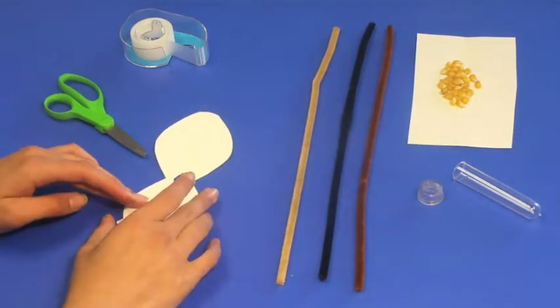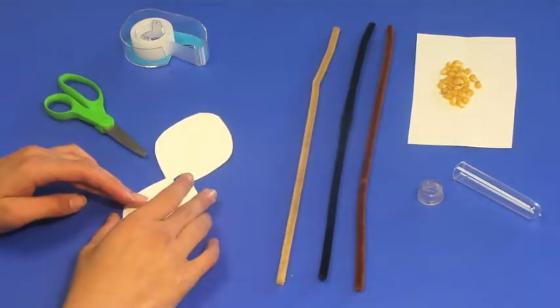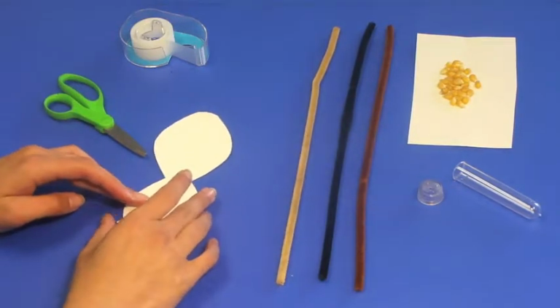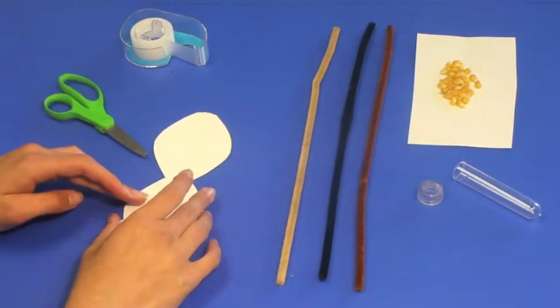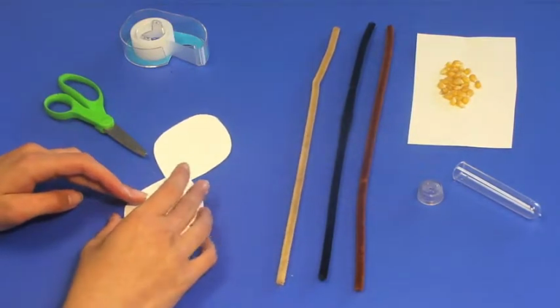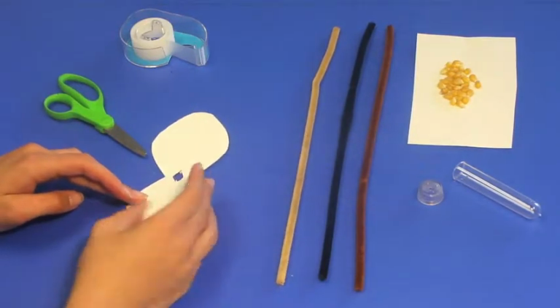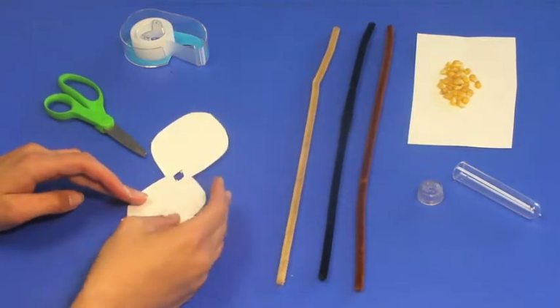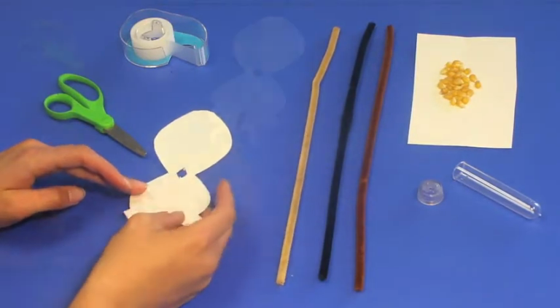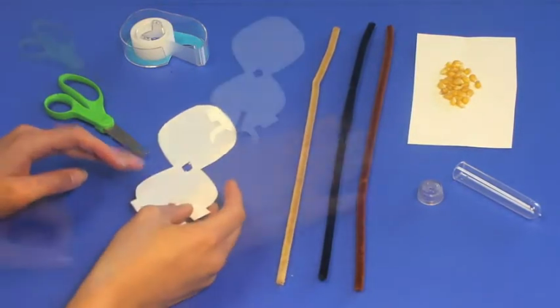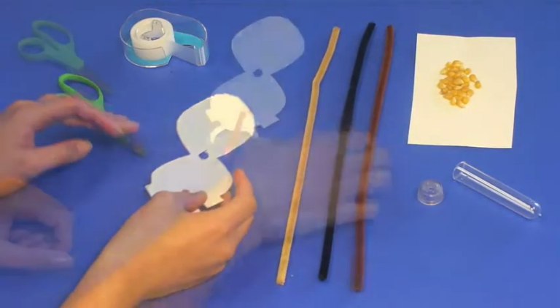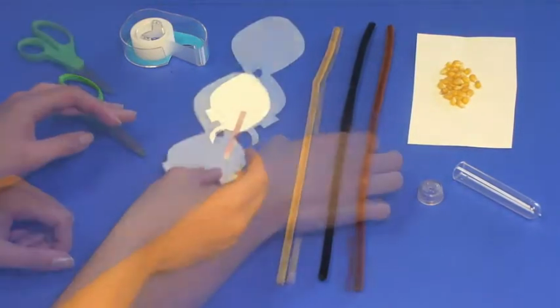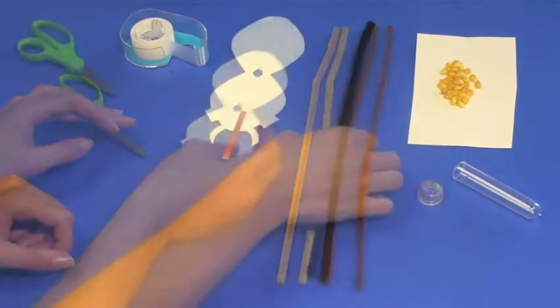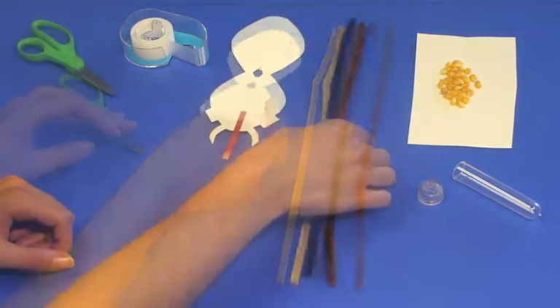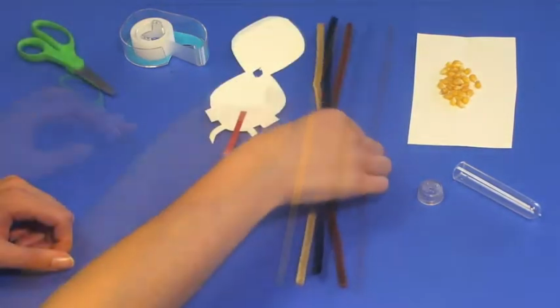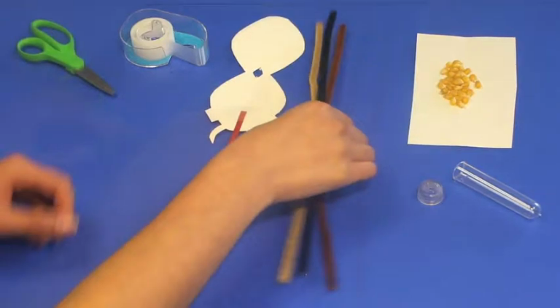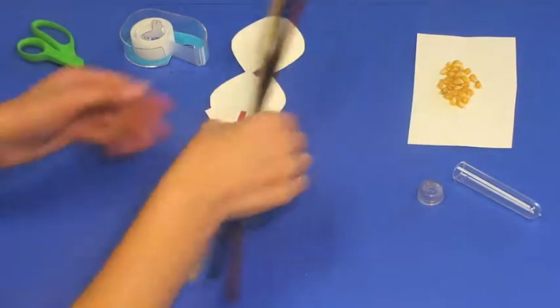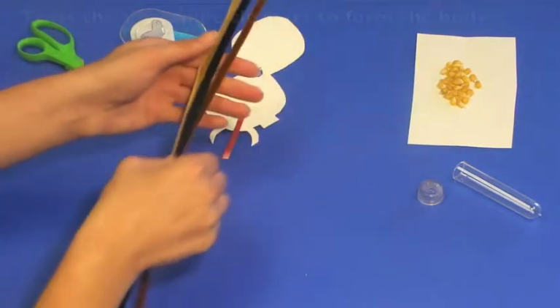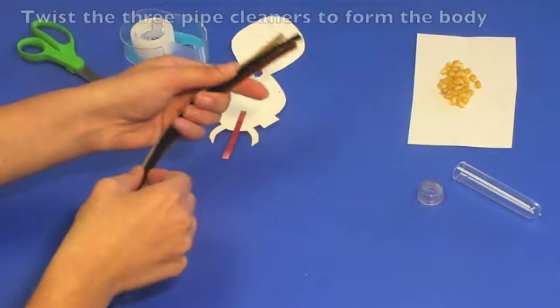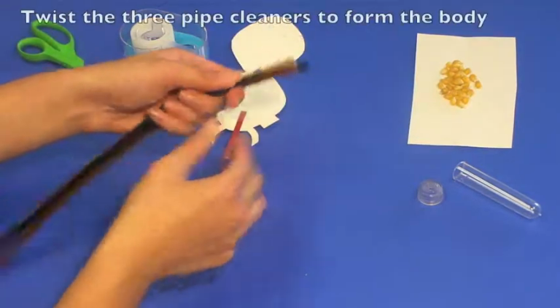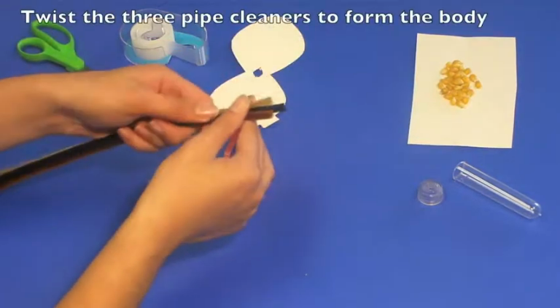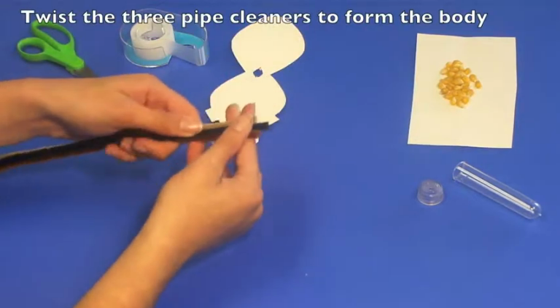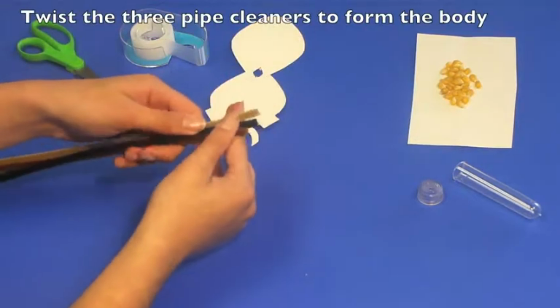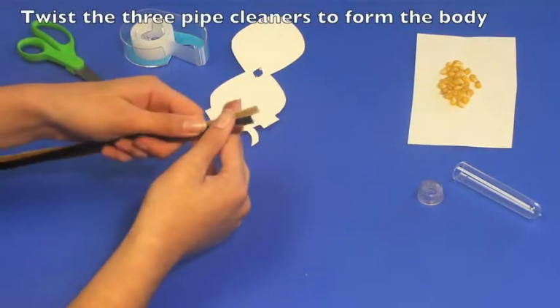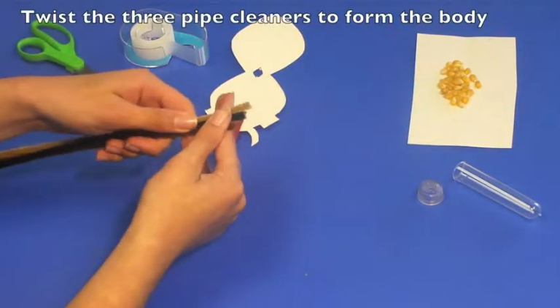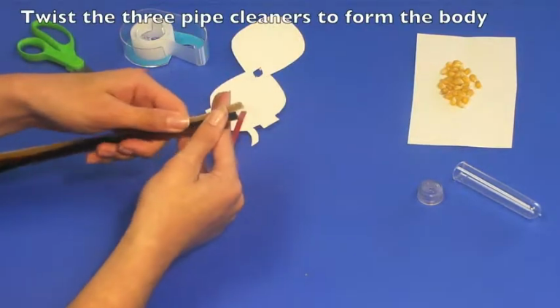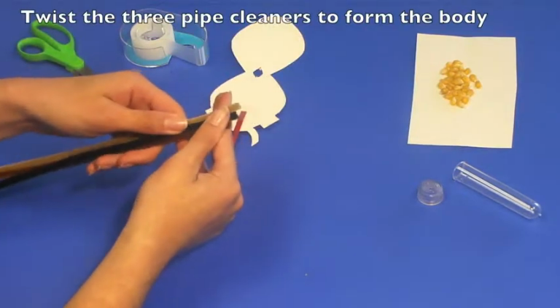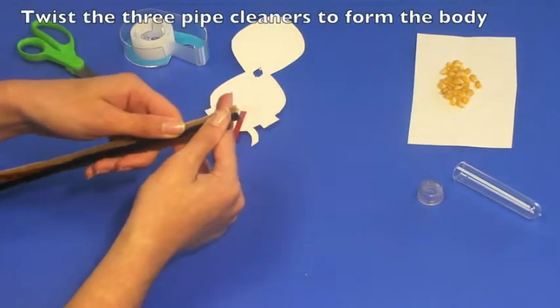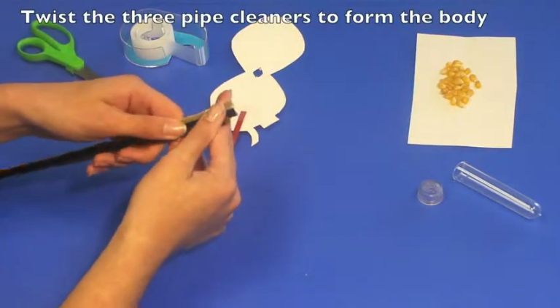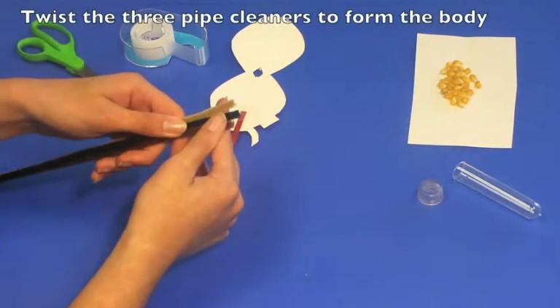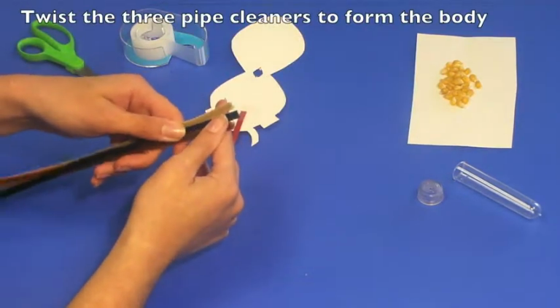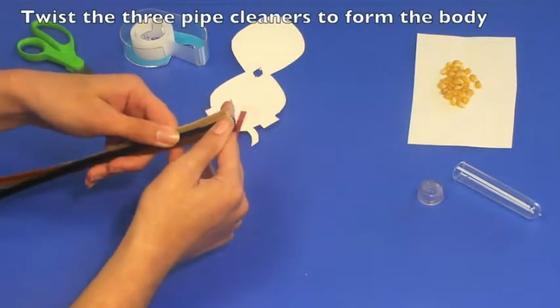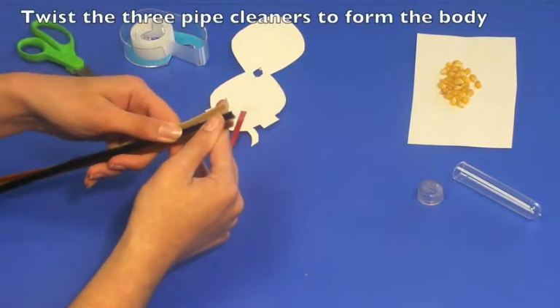With the tongue in place, the next step is to create the body by twisting the three pipe cleaners together.